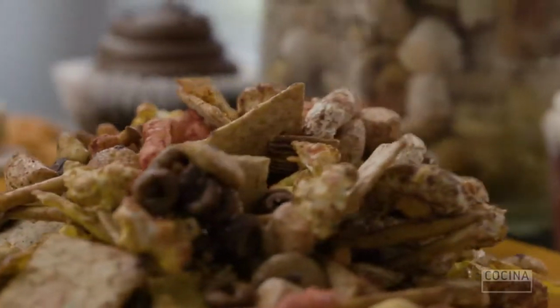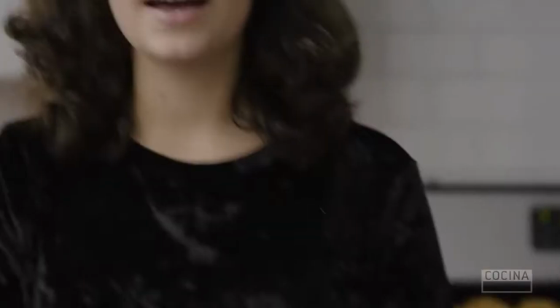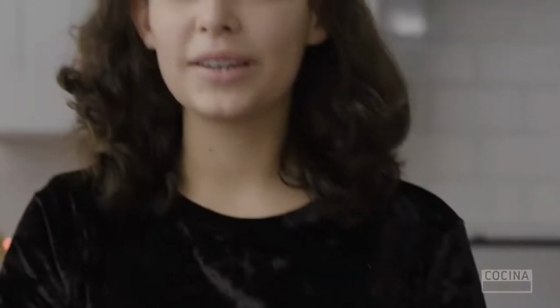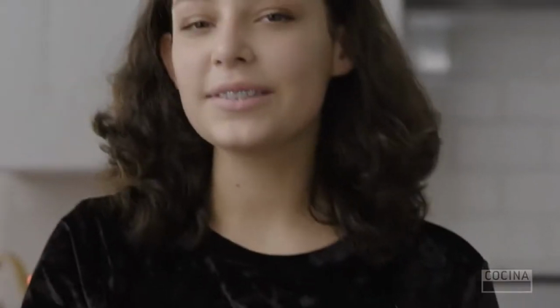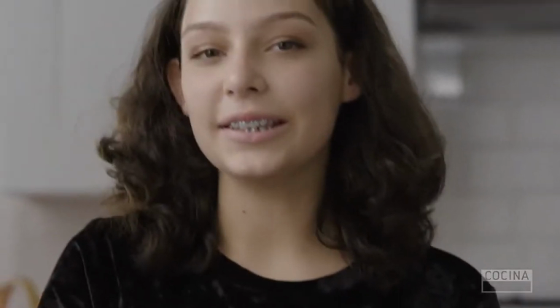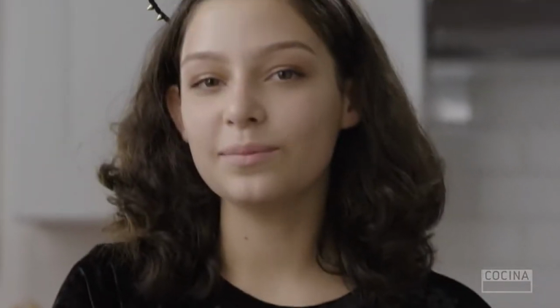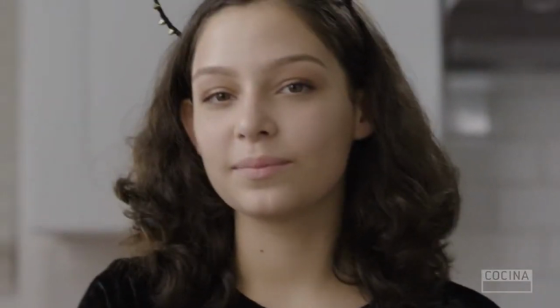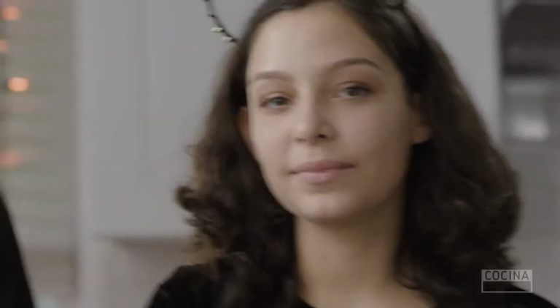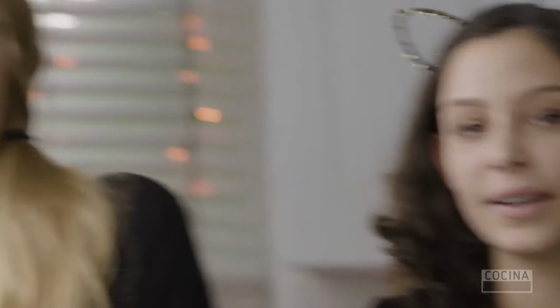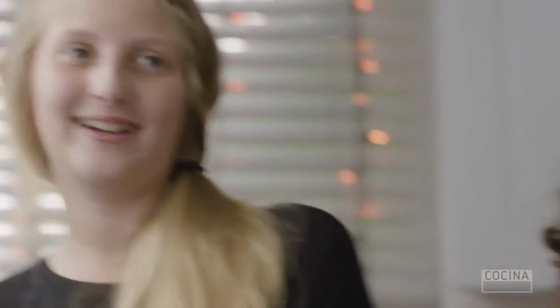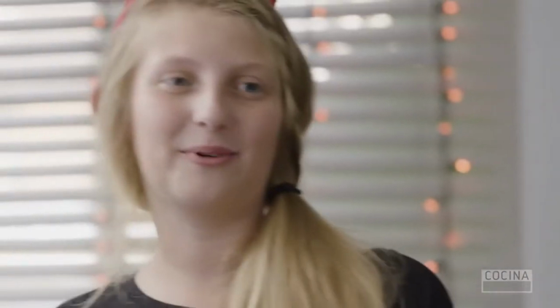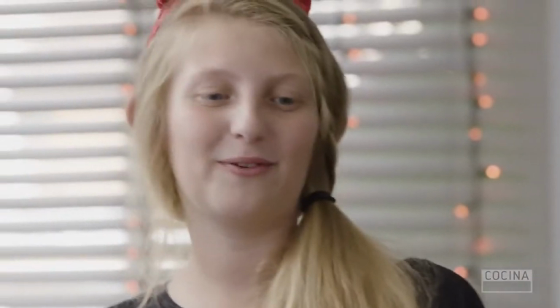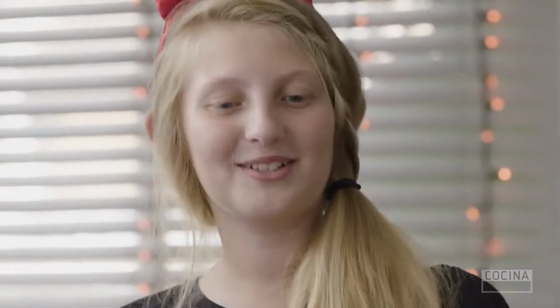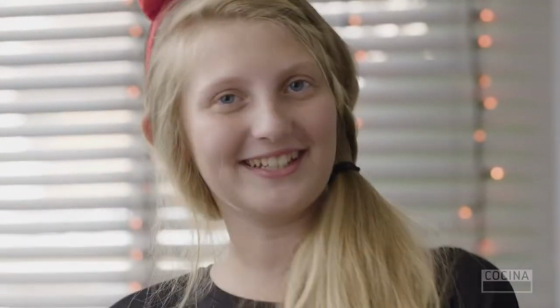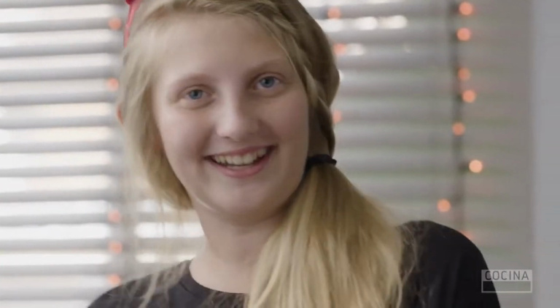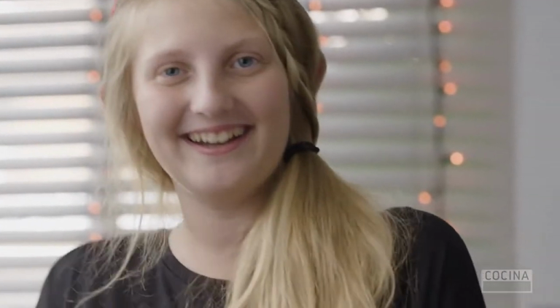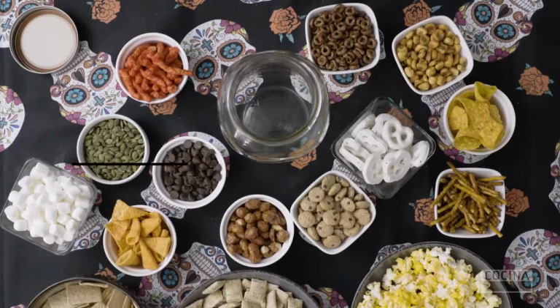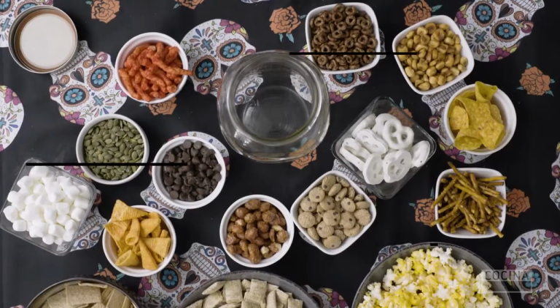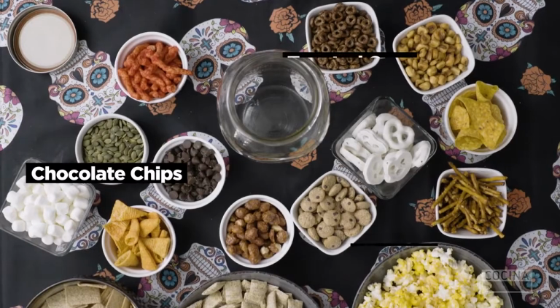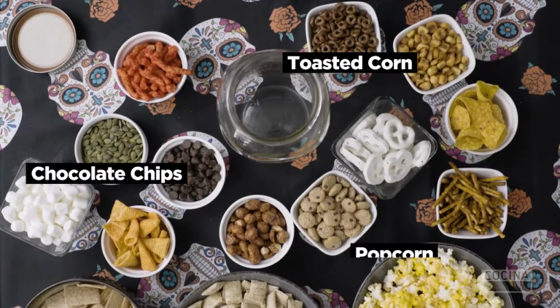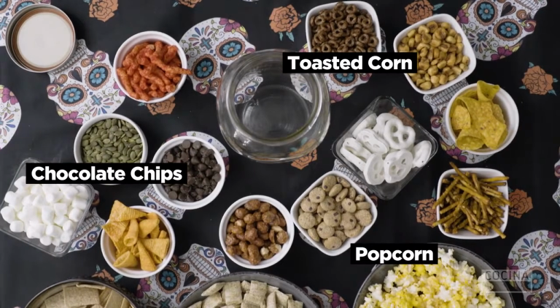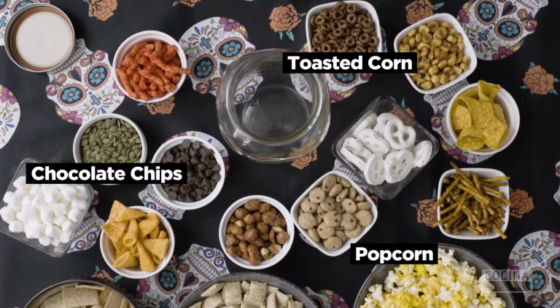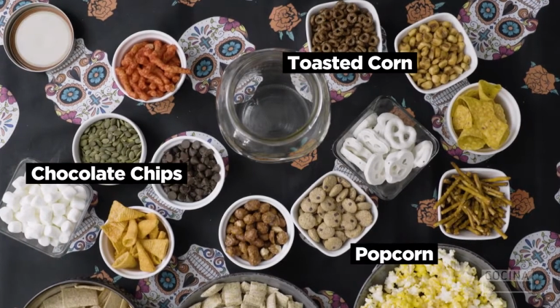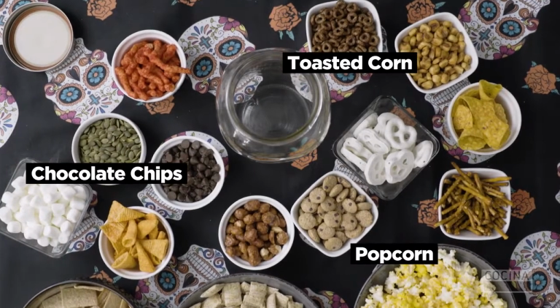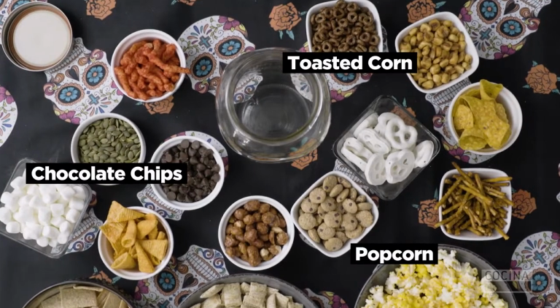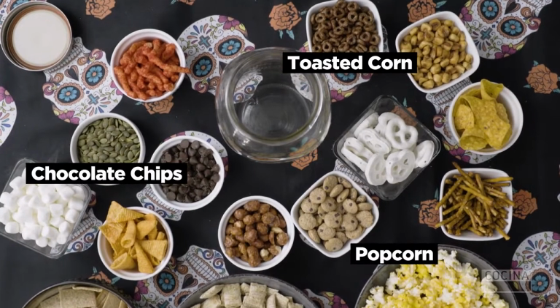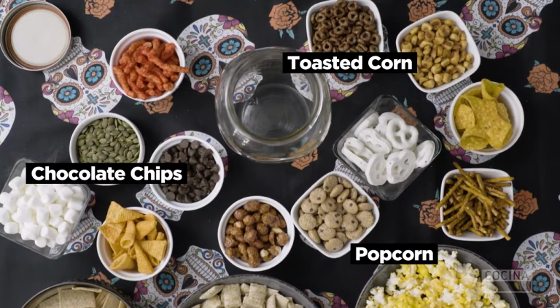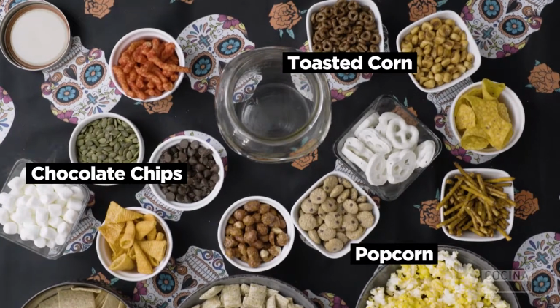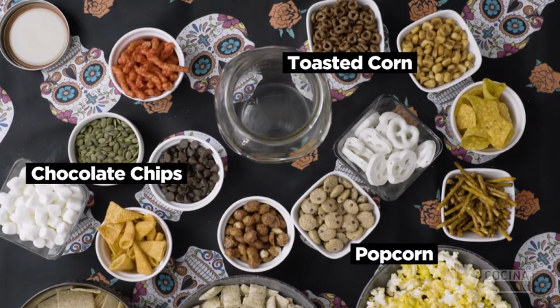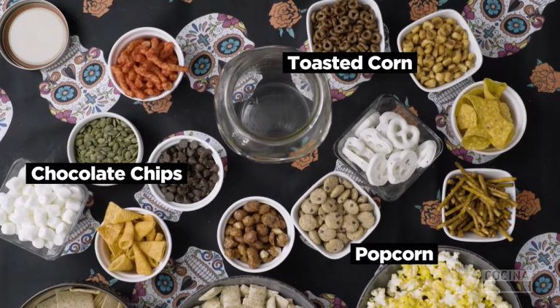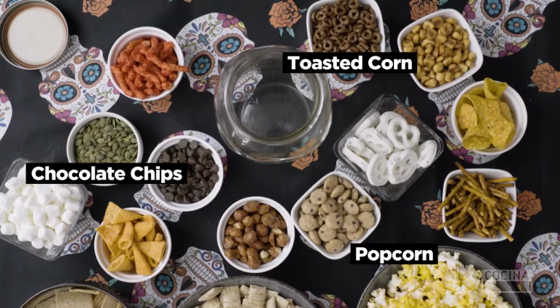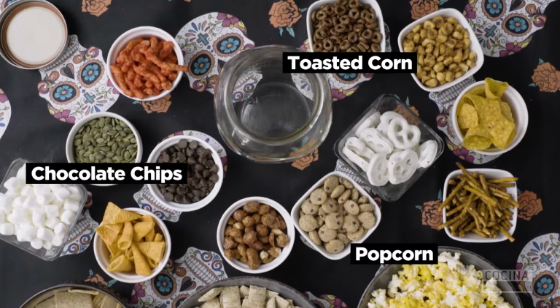Hi, my name is Nina and I'm Camila and we're from Argentina. Today we're gonna be making a party snack mix, Halloween themed.